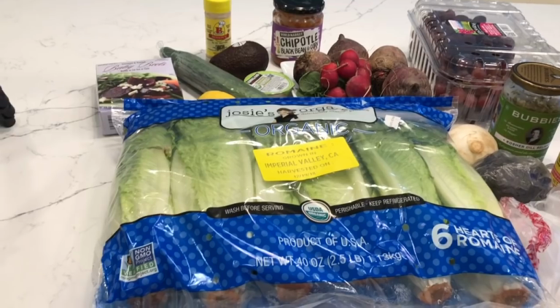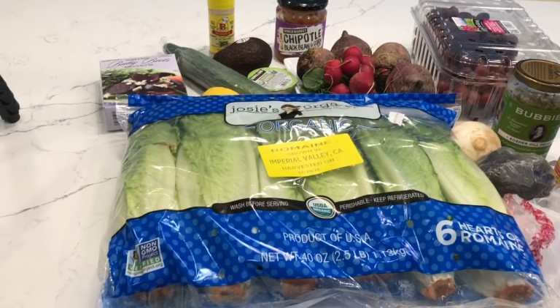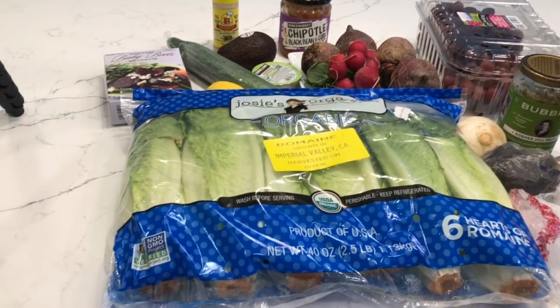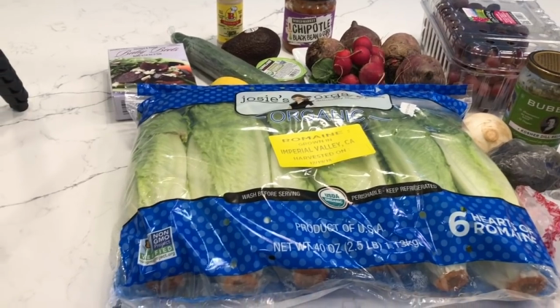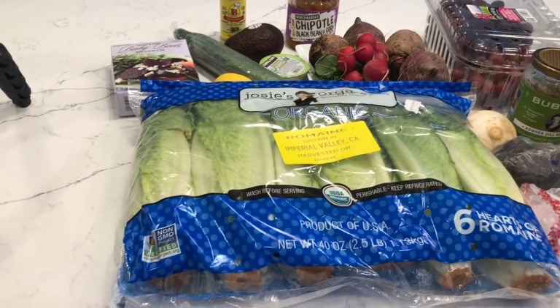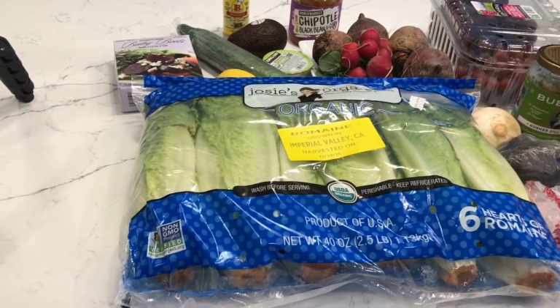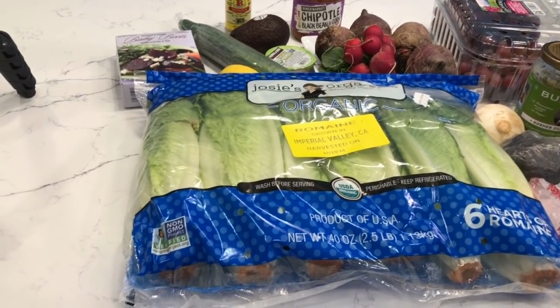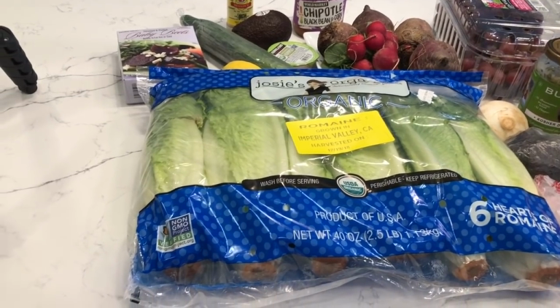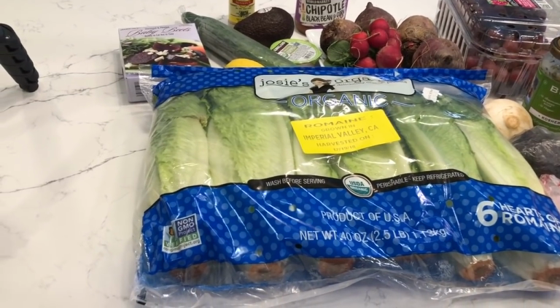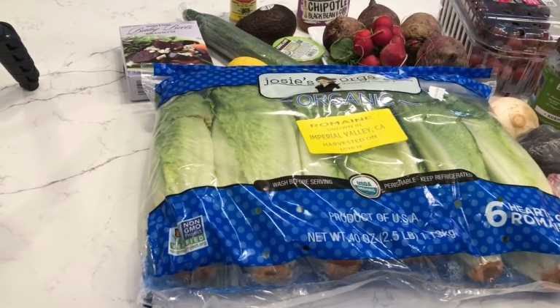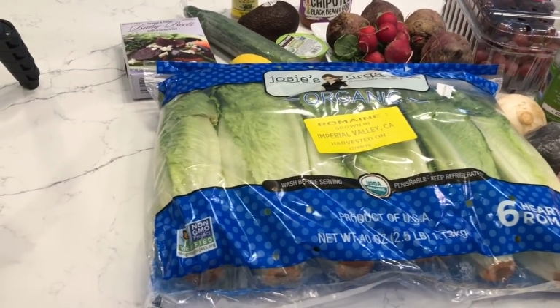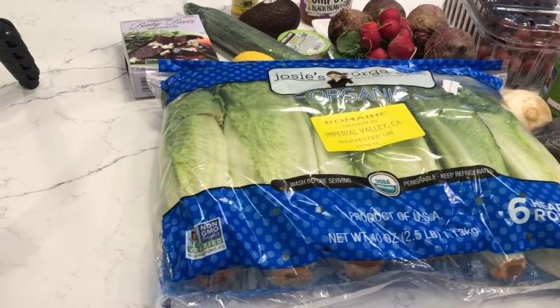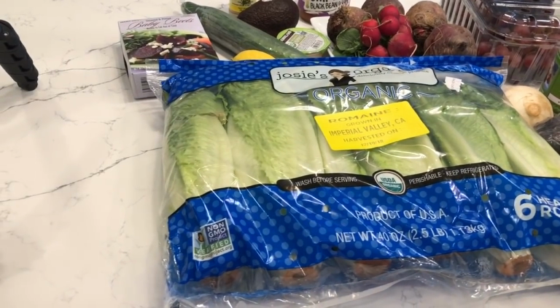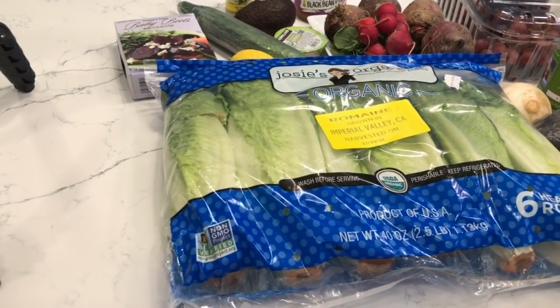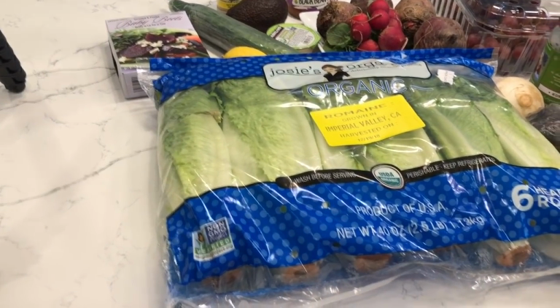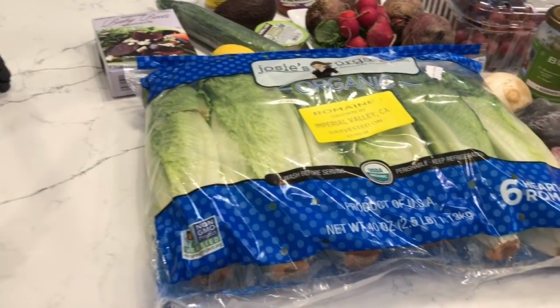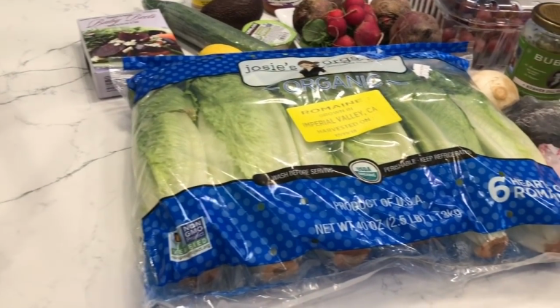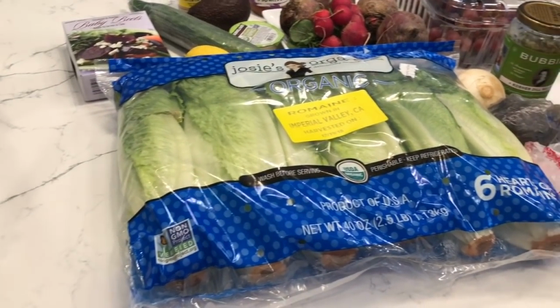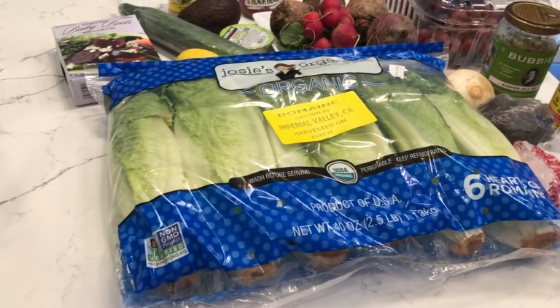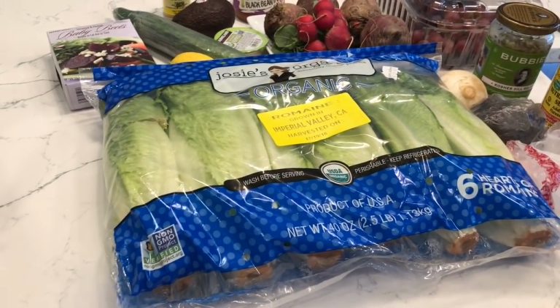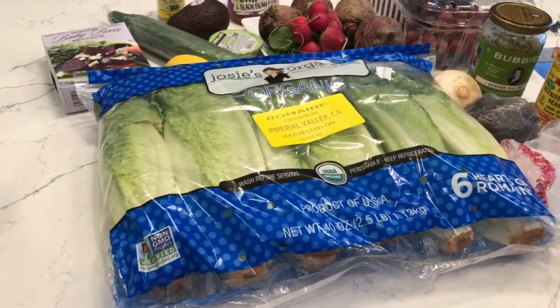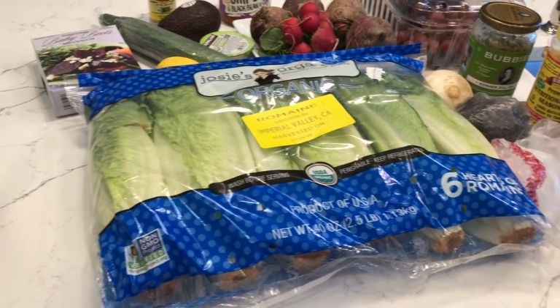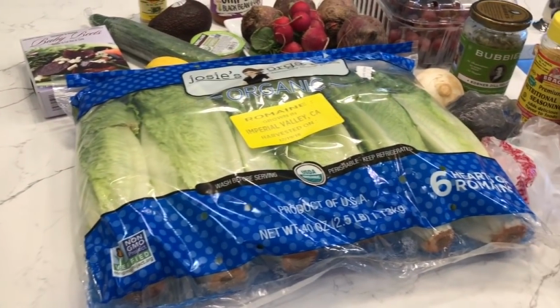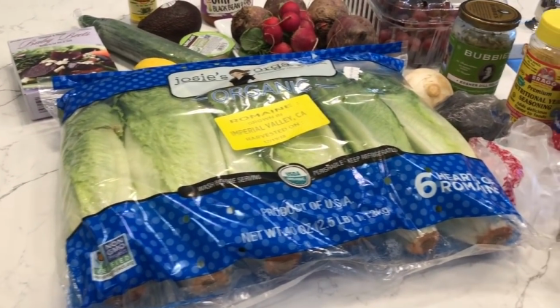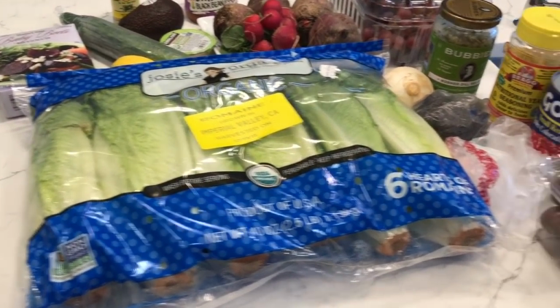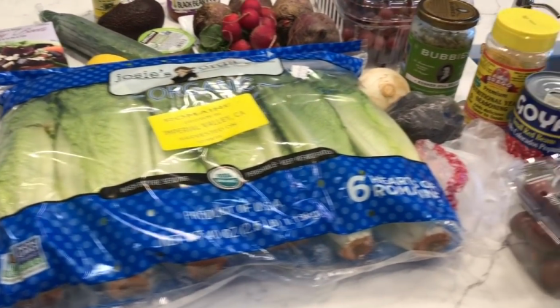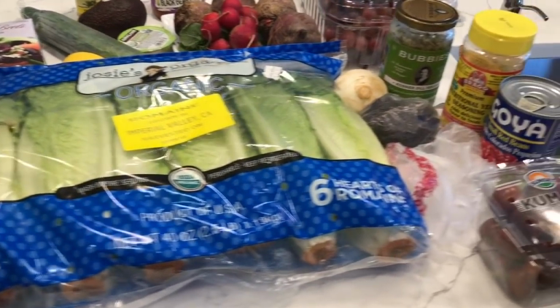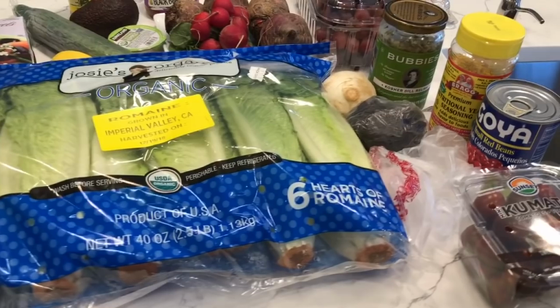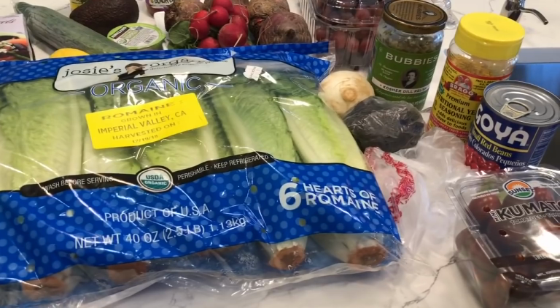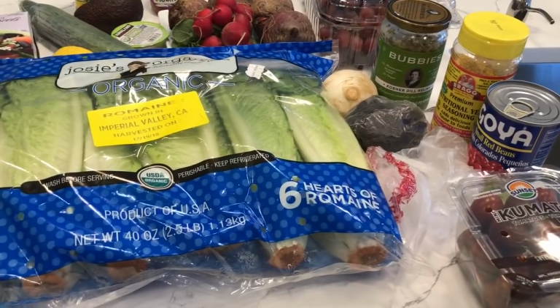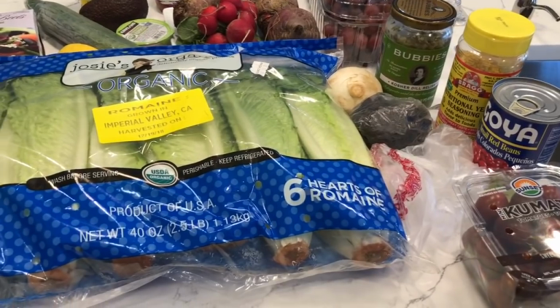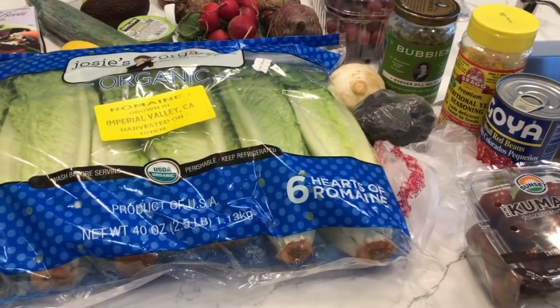Hey y'all, welcome to What Chelsea Eats. Today I'm going to make a salad for lunch for both my husband and myself.